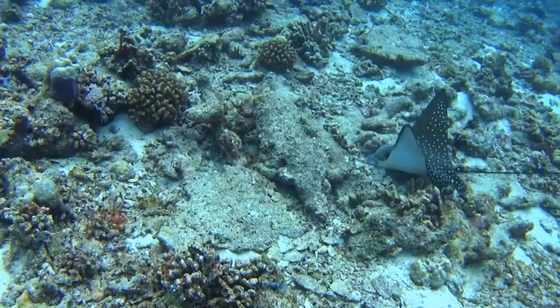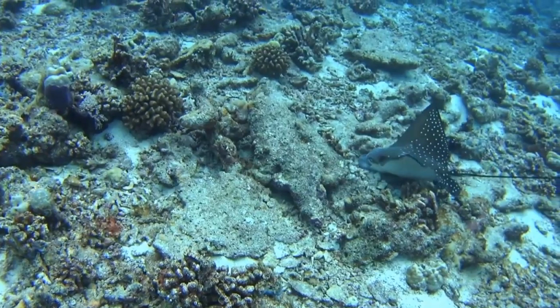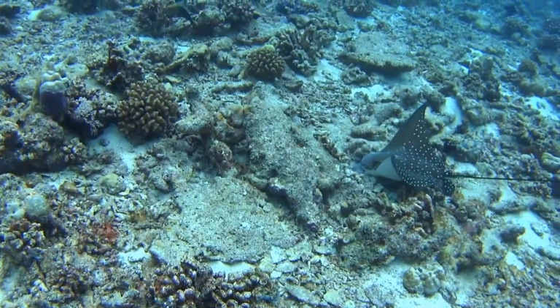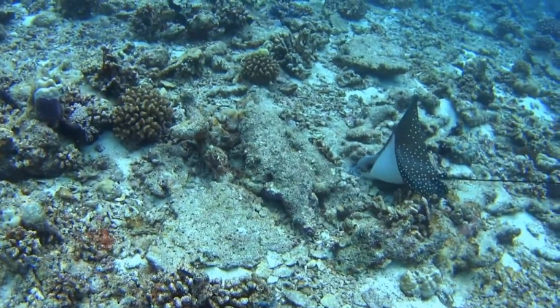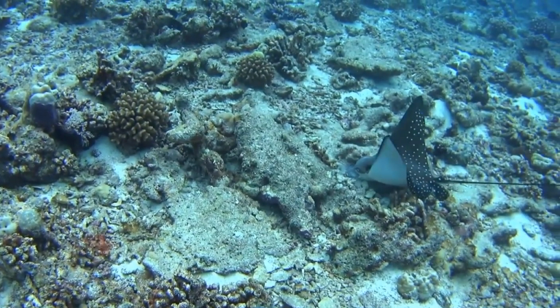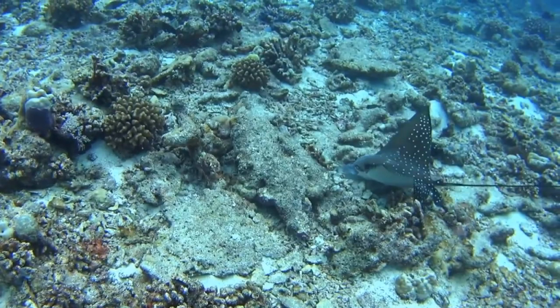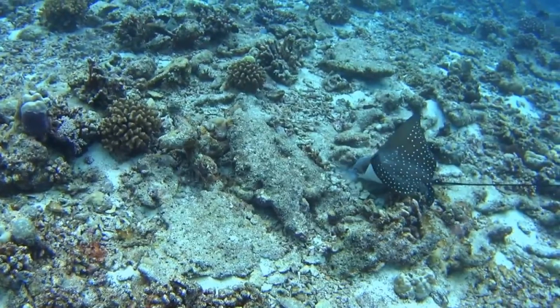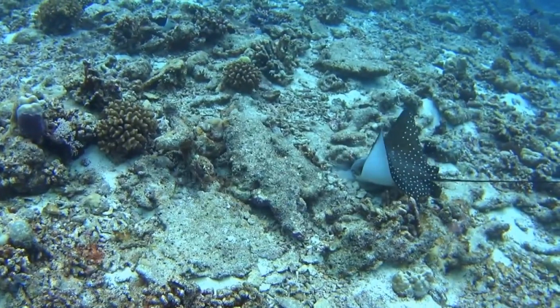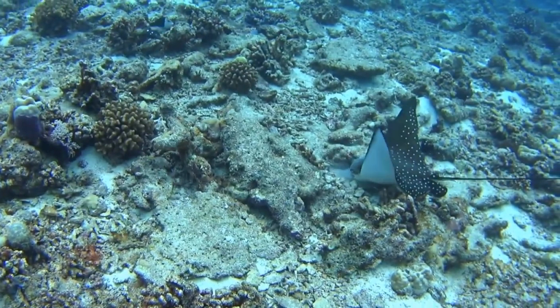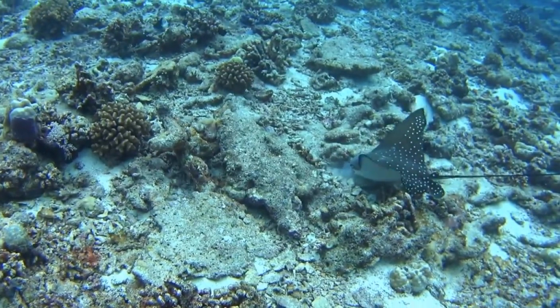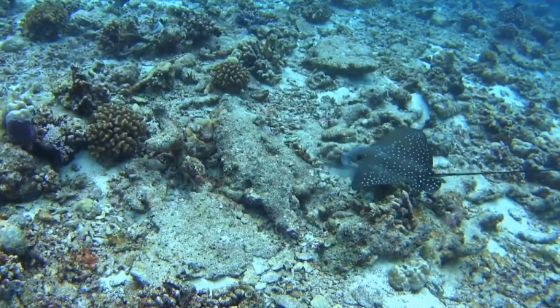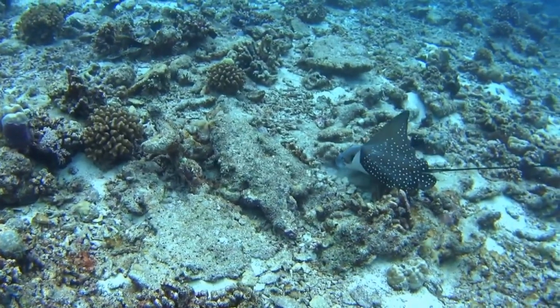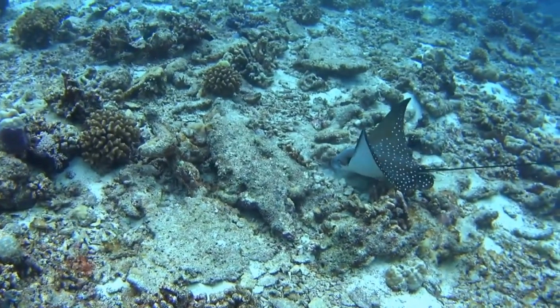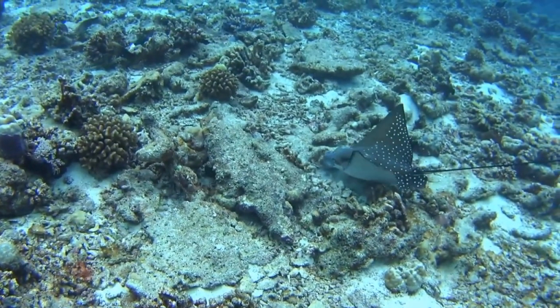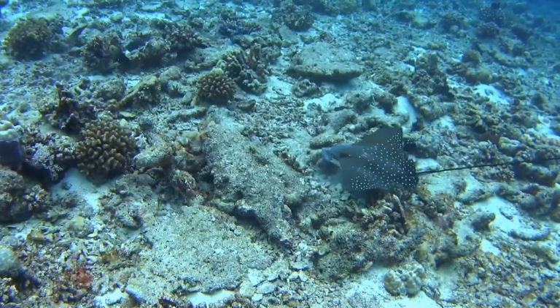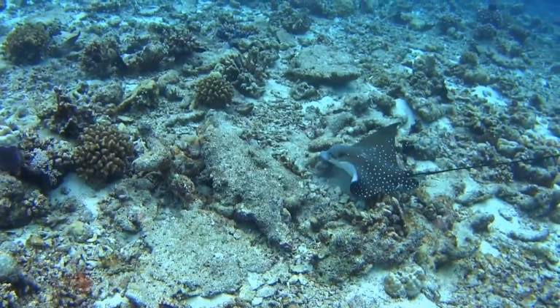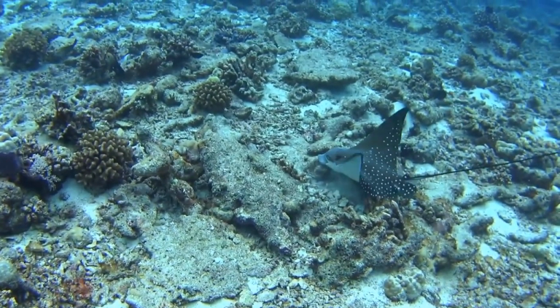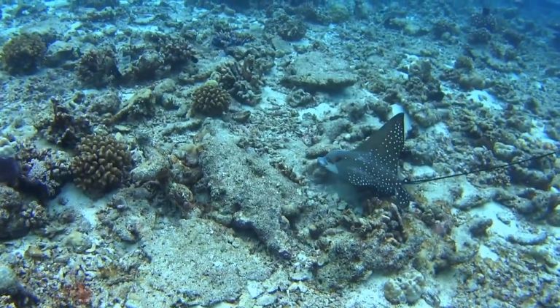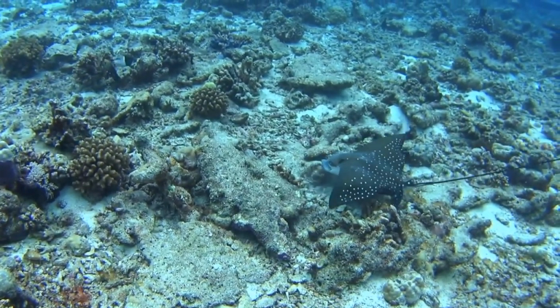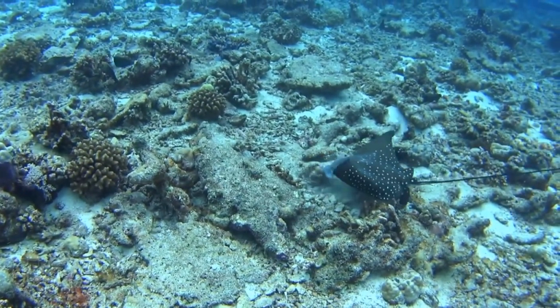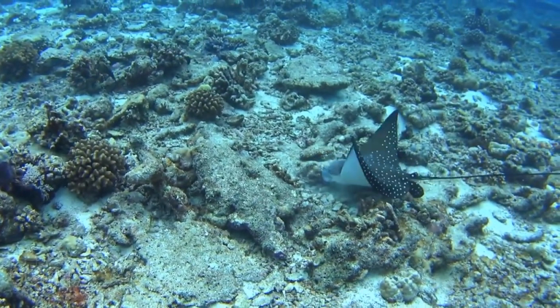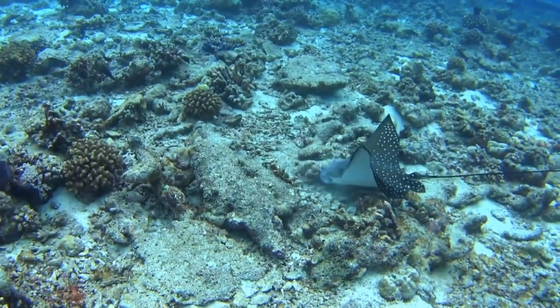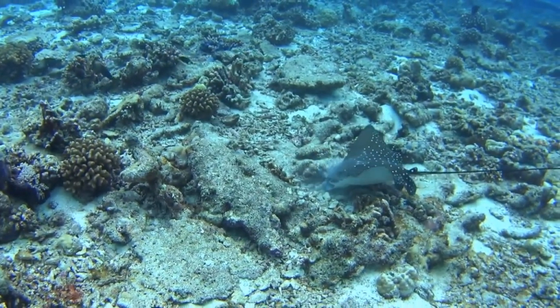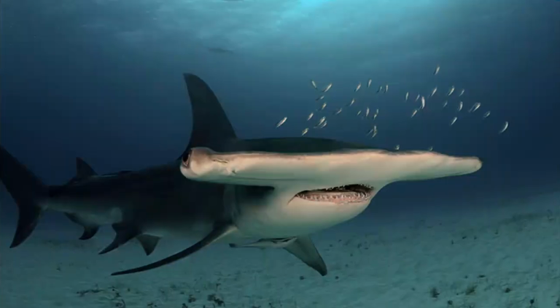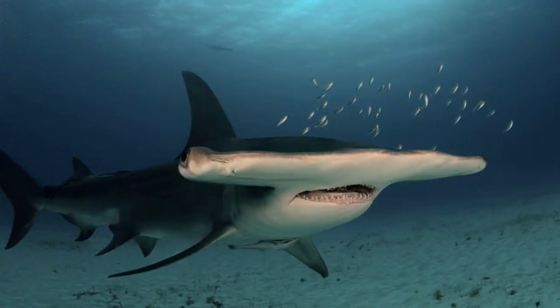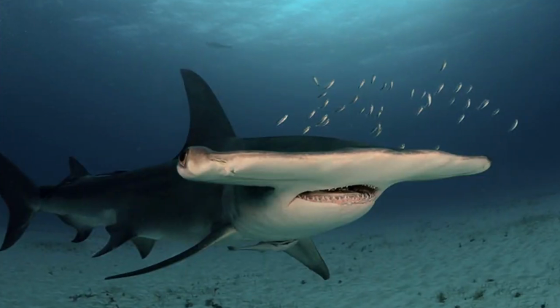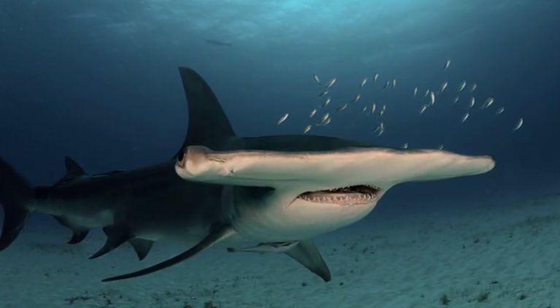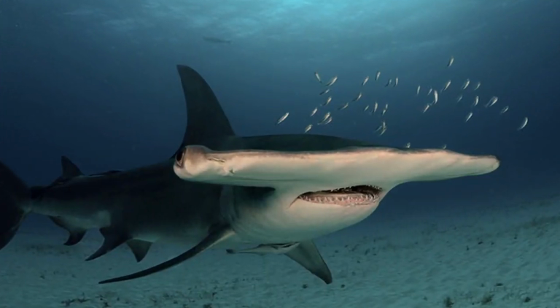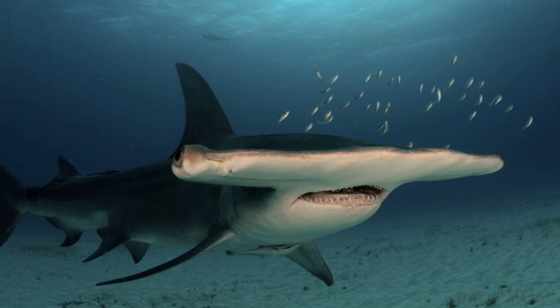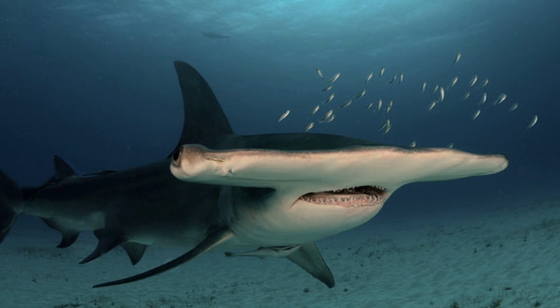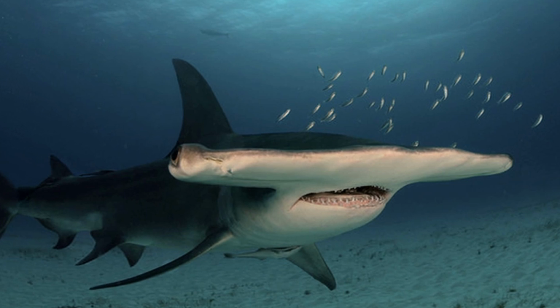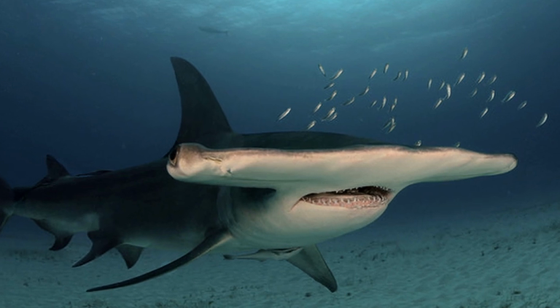Spotted eagle rays can leap out of the water if they are being pursued by predators like the great hammerhead shark.